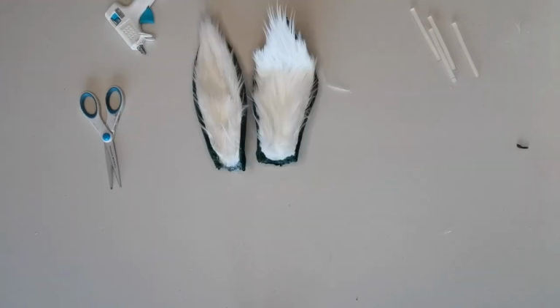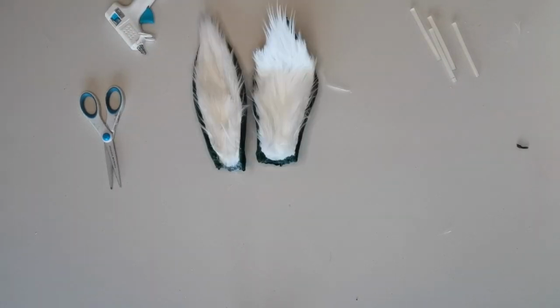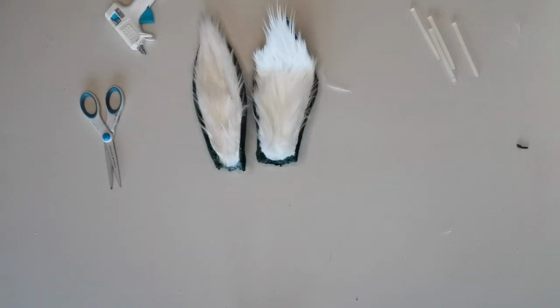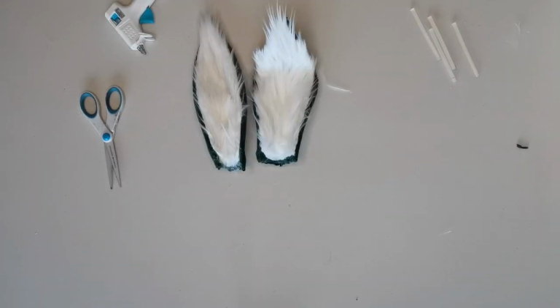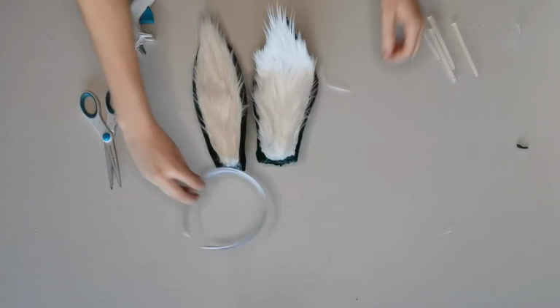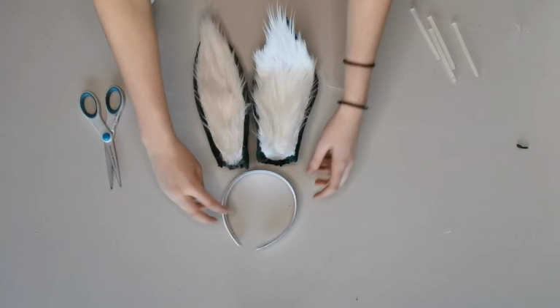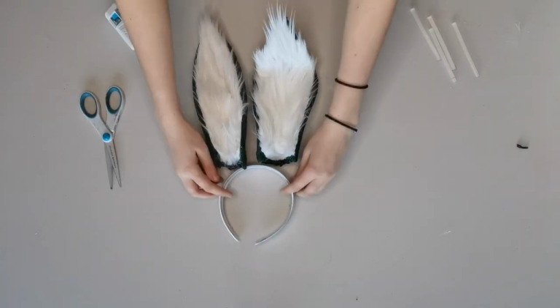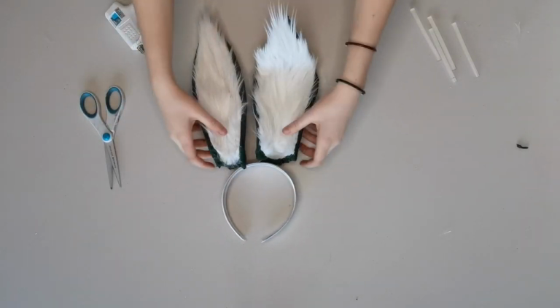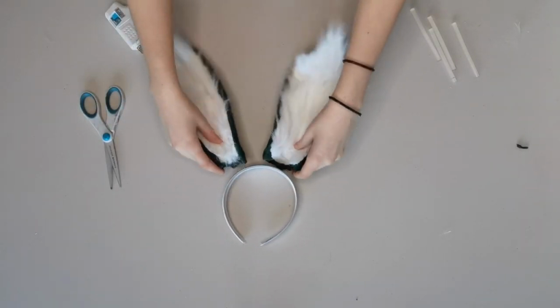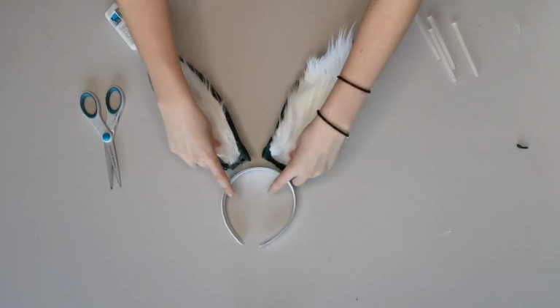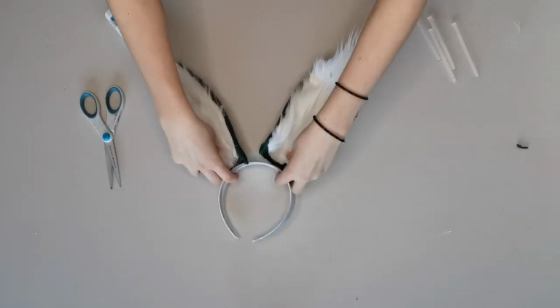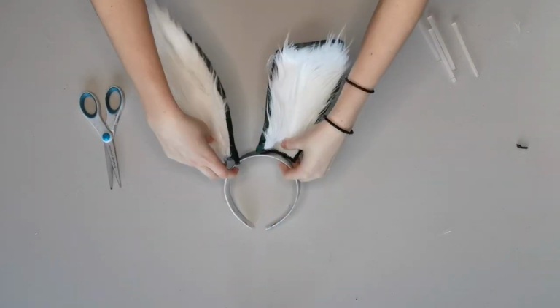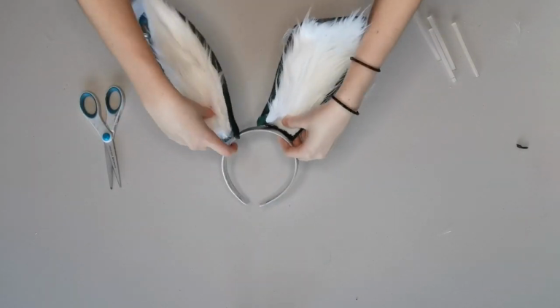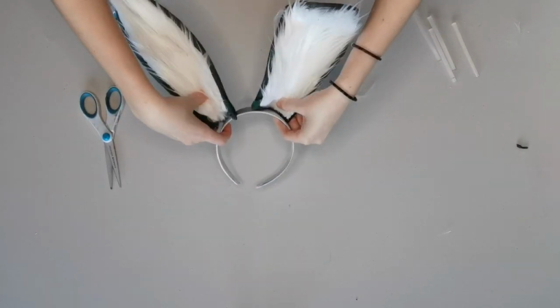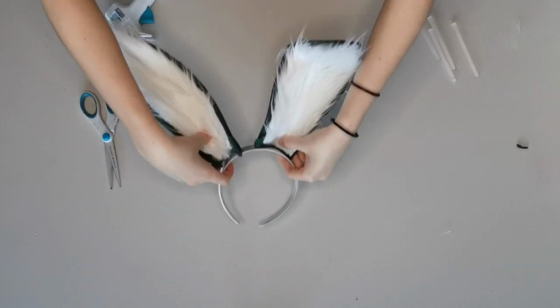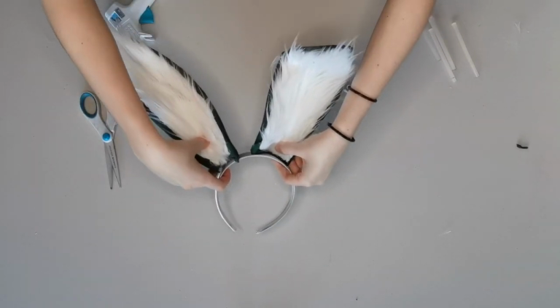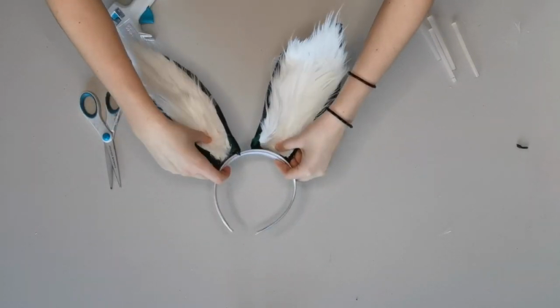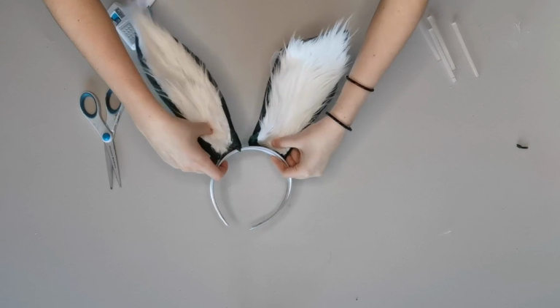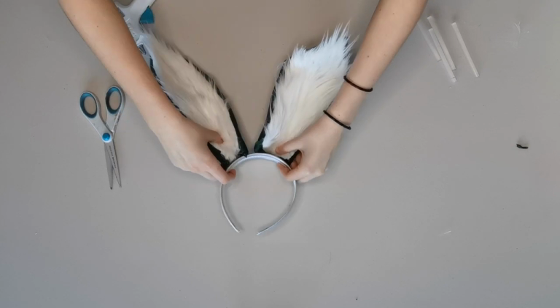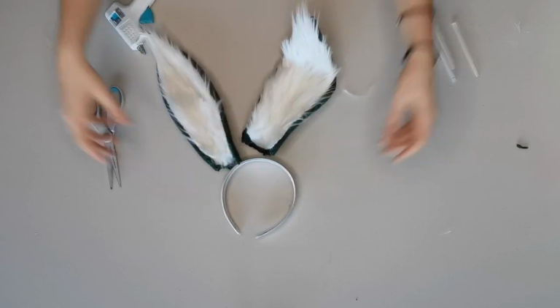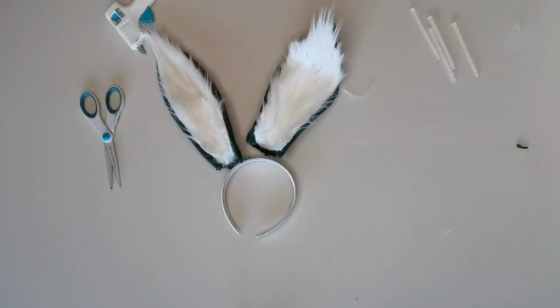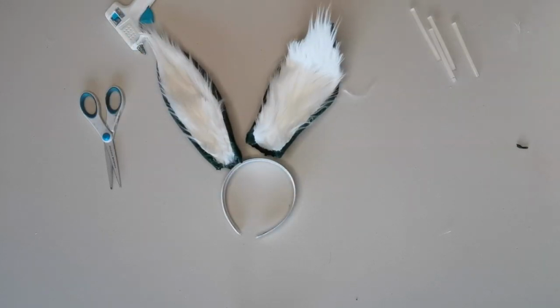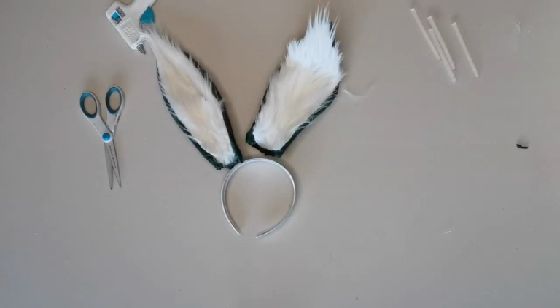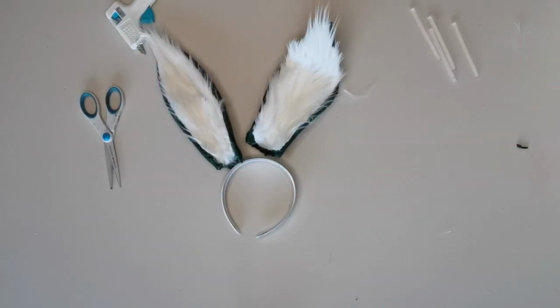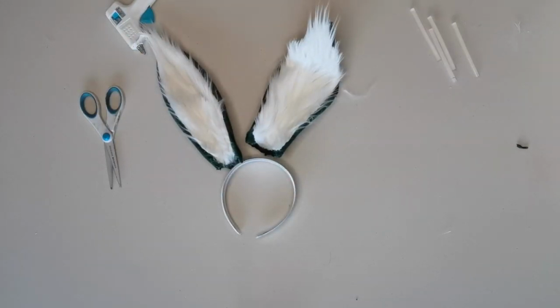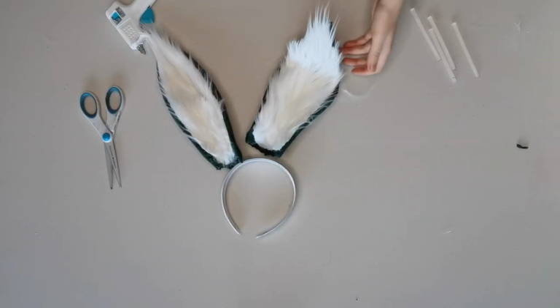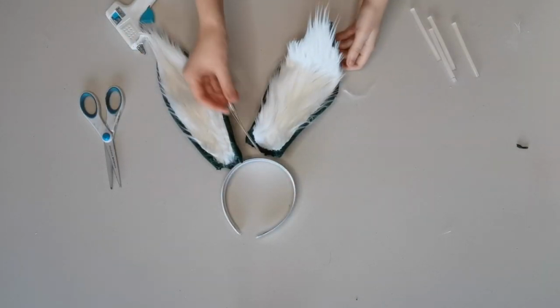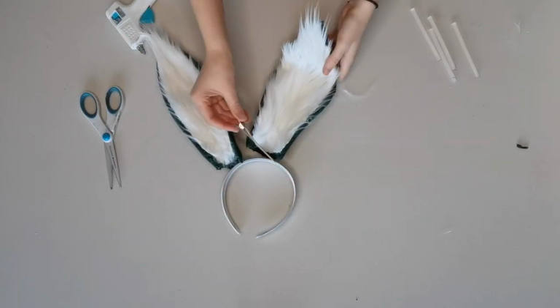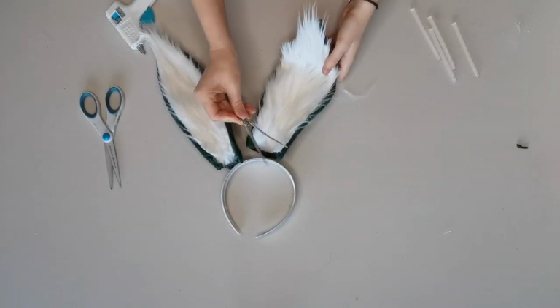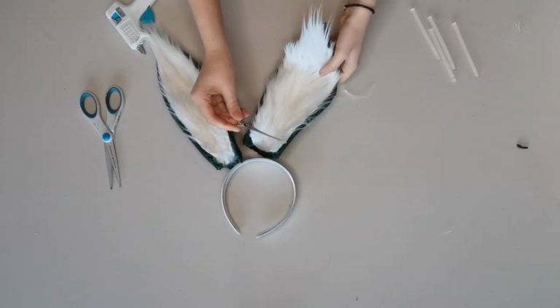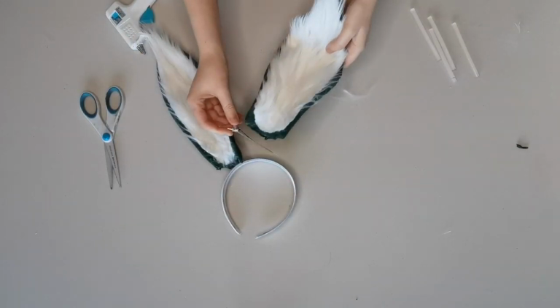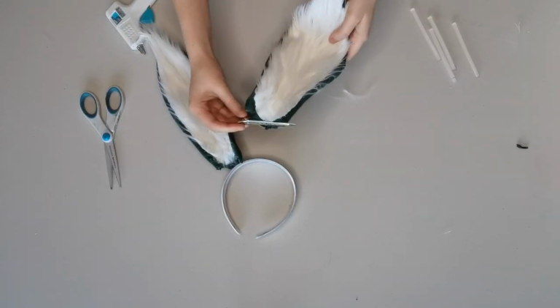And there you go, your Easter bunny ears are complete. Now all you have to do is find a headband or some hair clips to put it on your head.